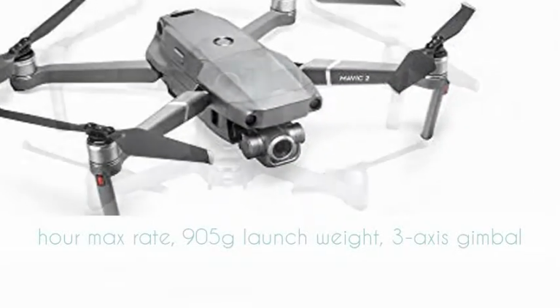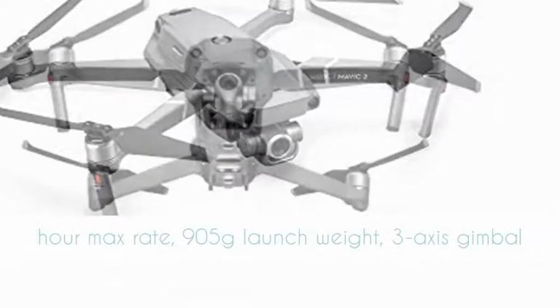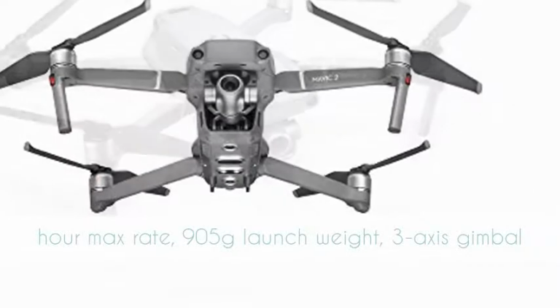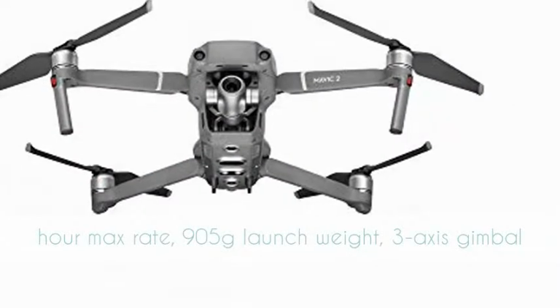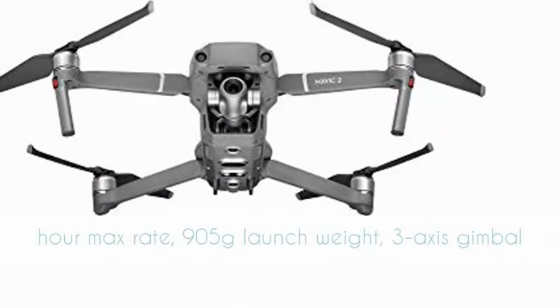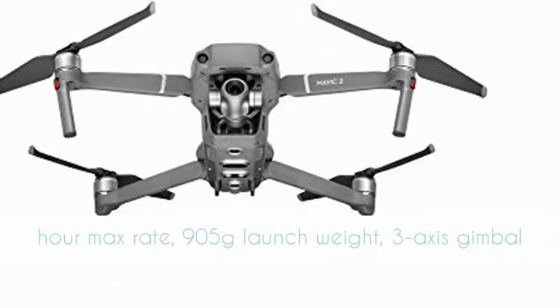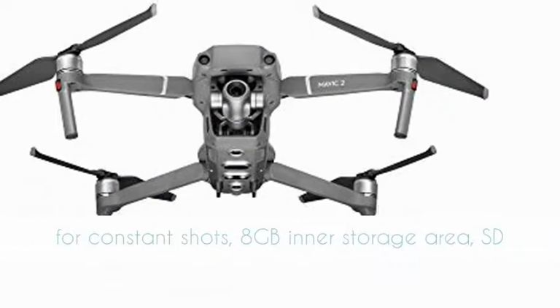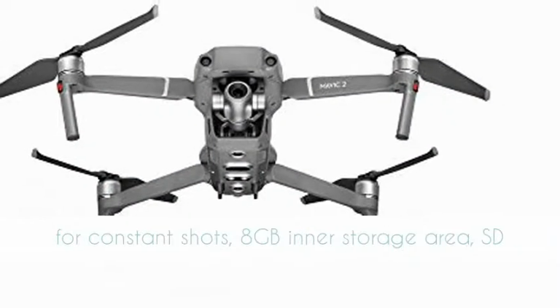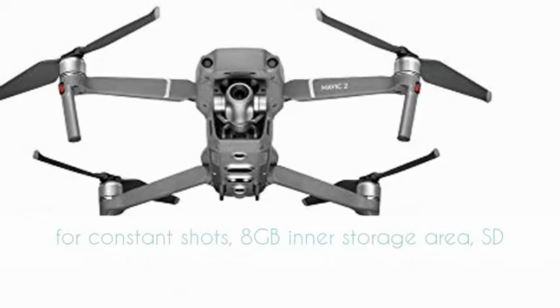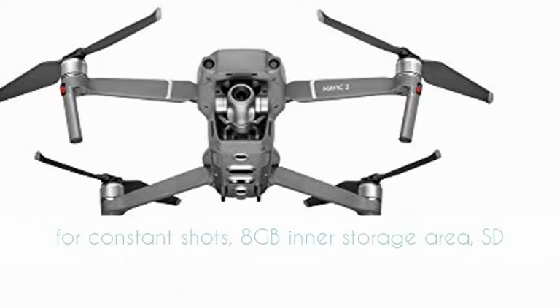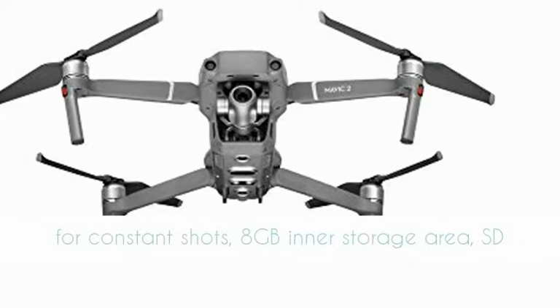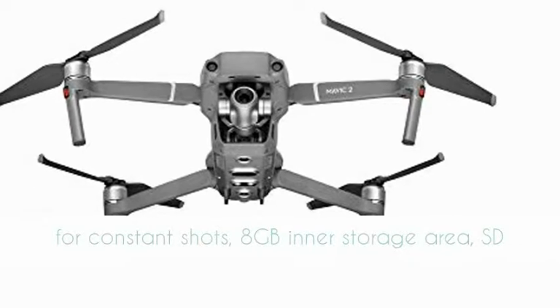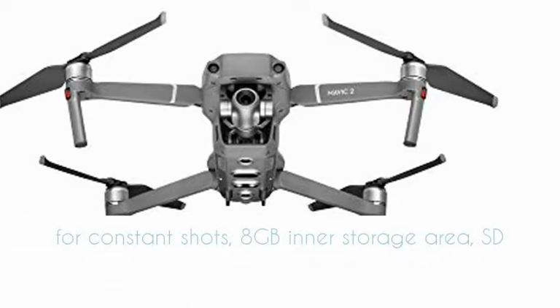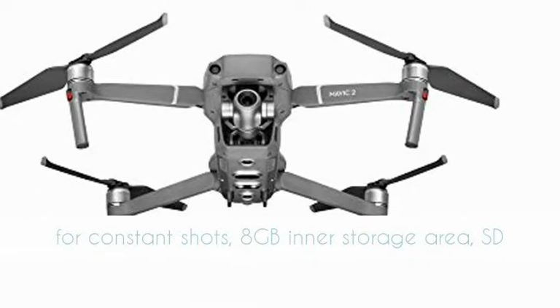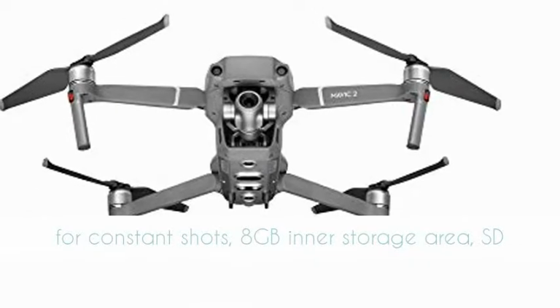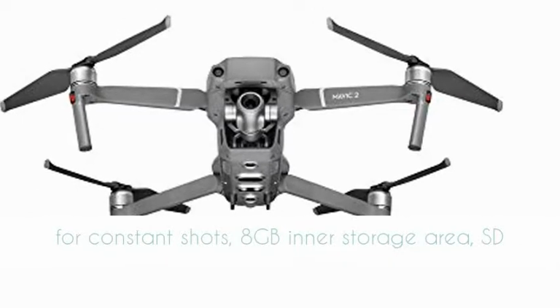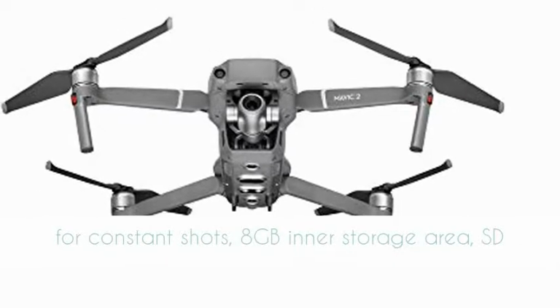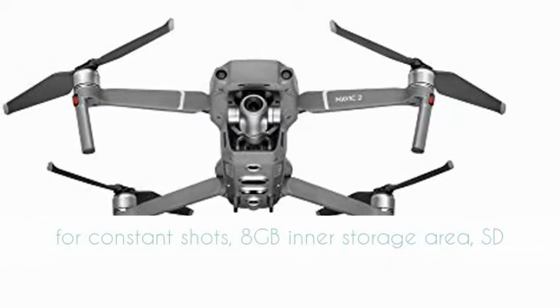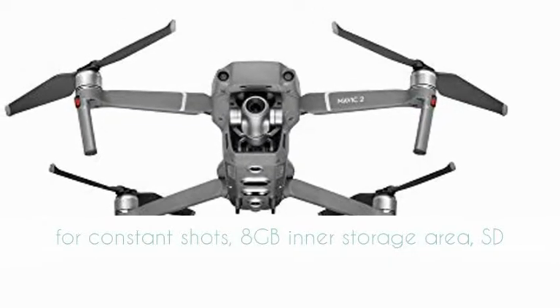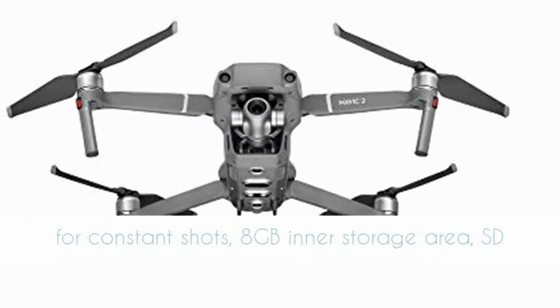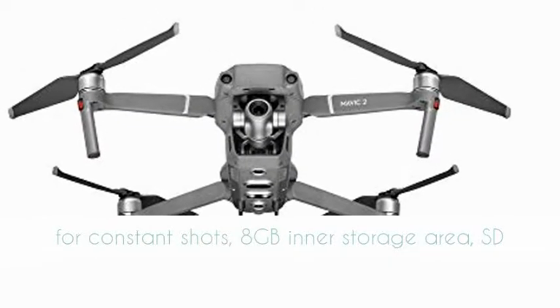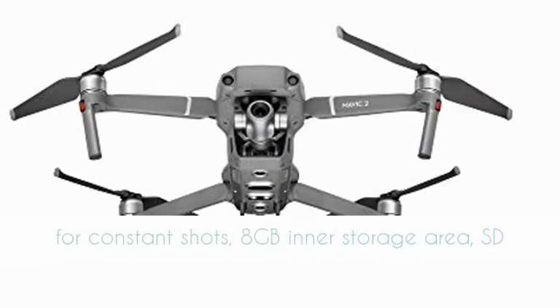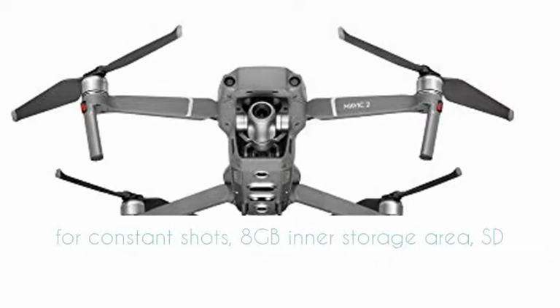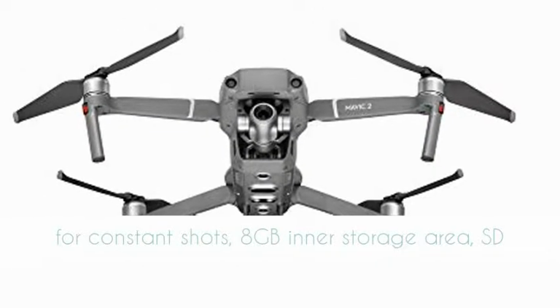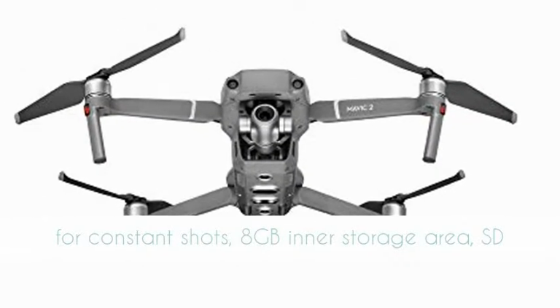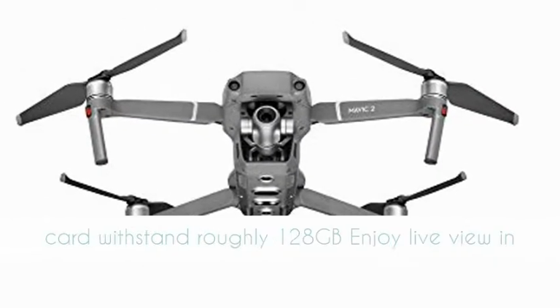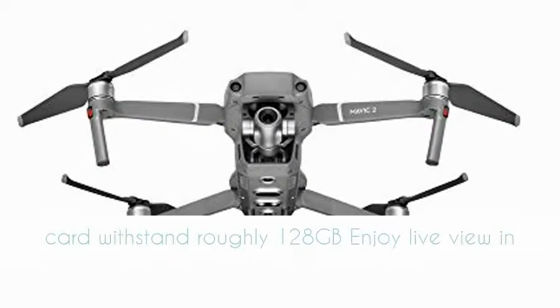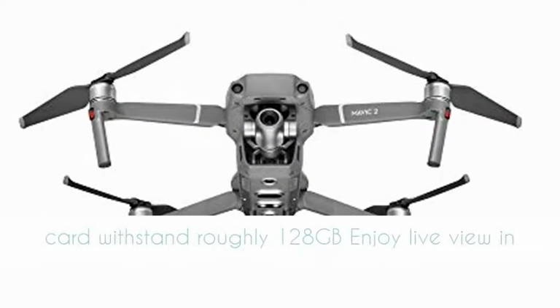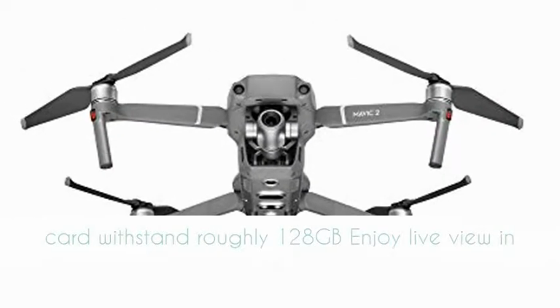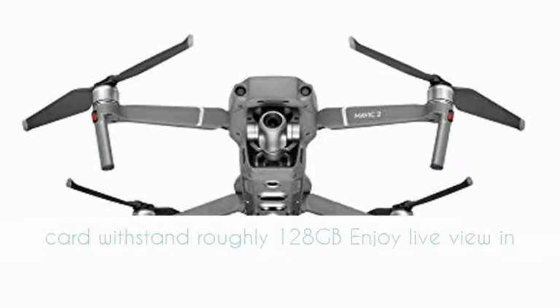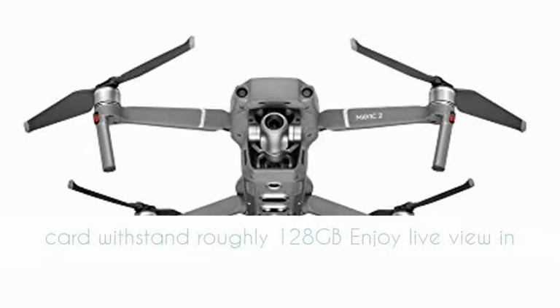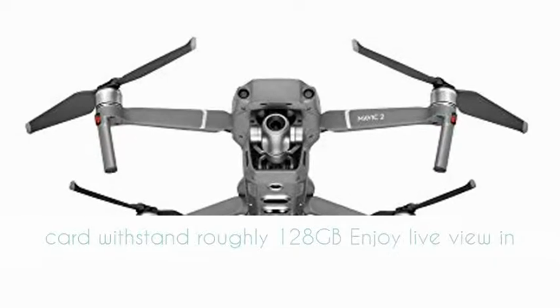The DJI Mavic 2 features a 44 mph max speed, a 905 gram launch weight, and a 3-axis gimbal for stable, constant shots.